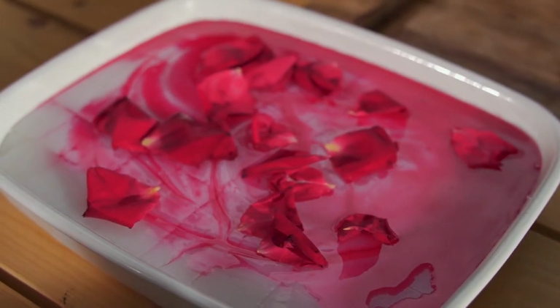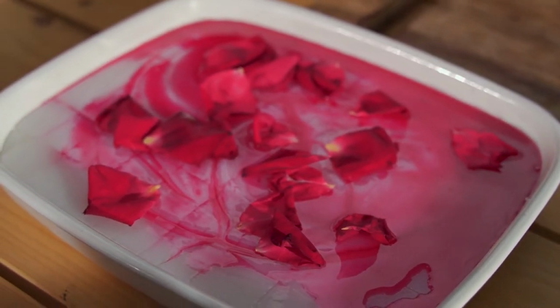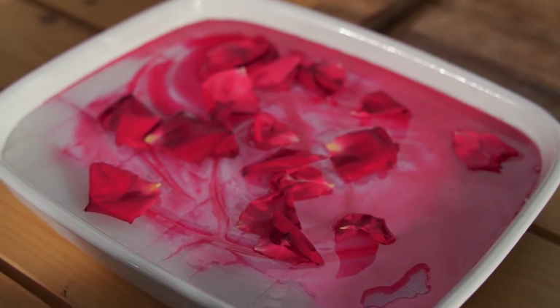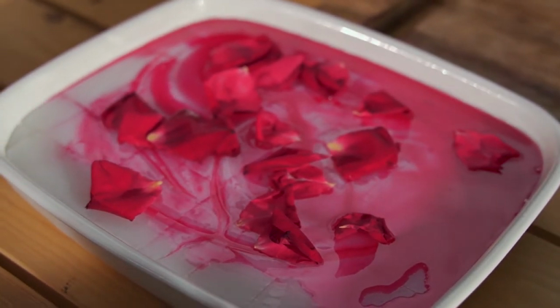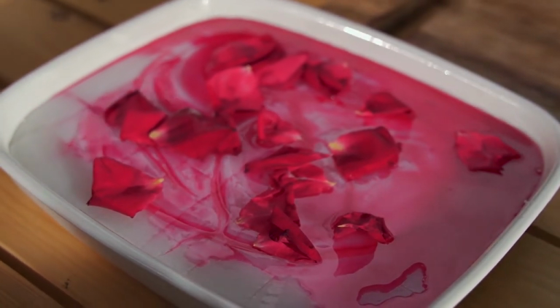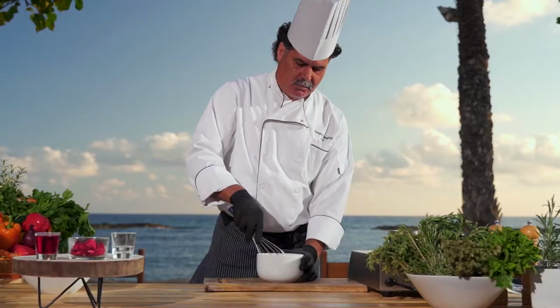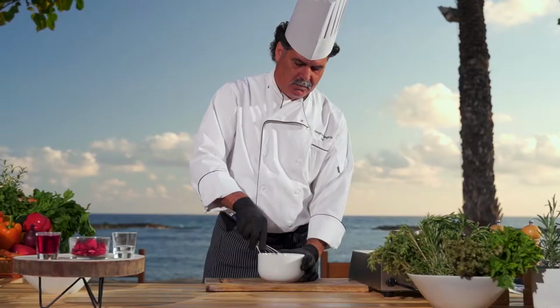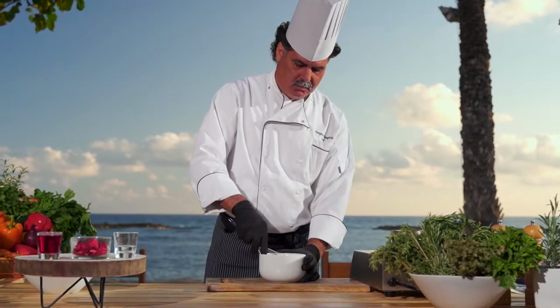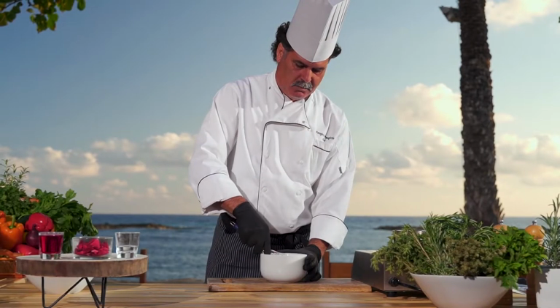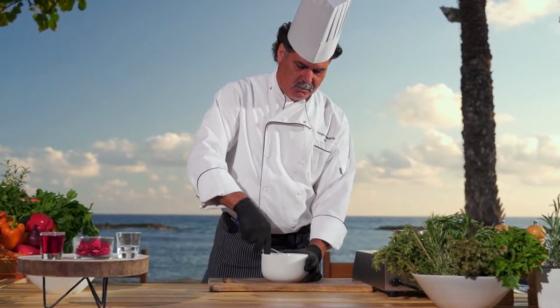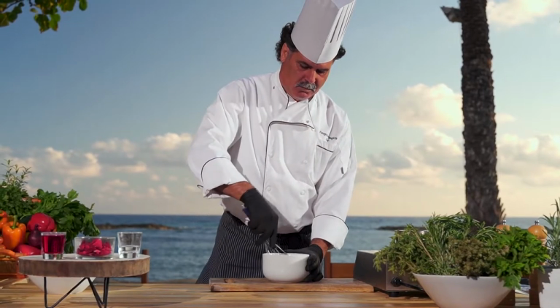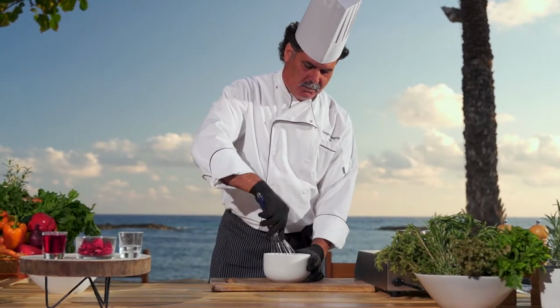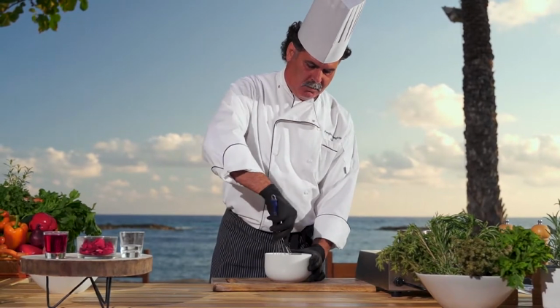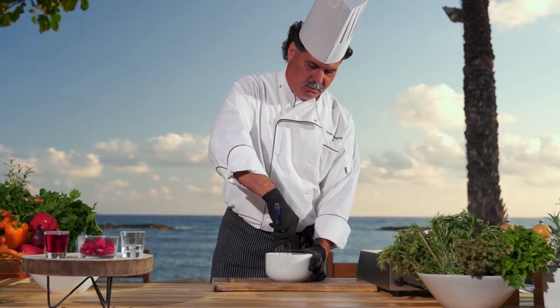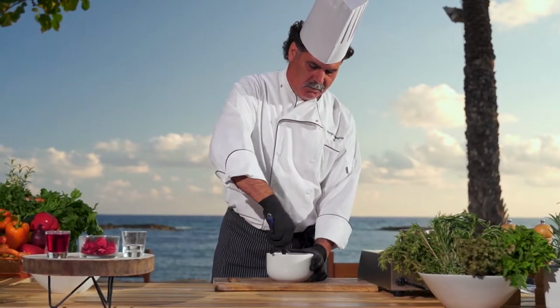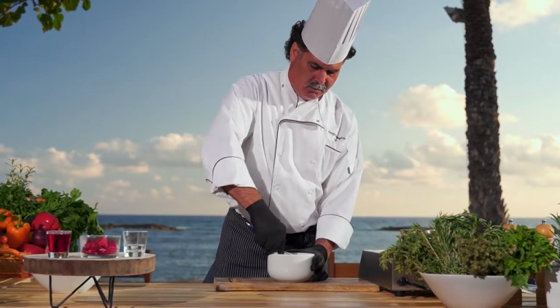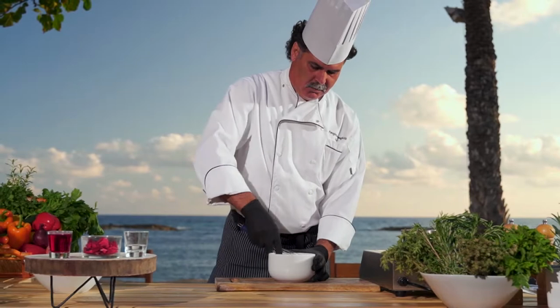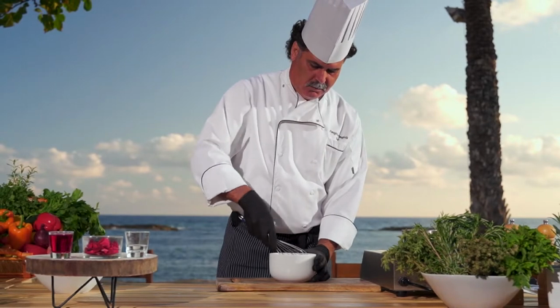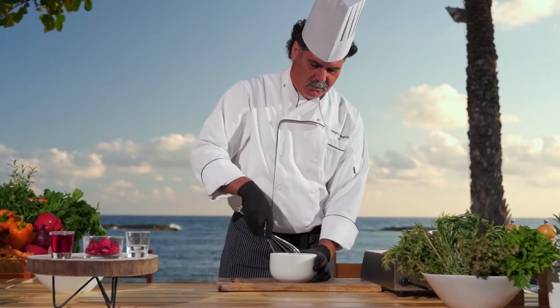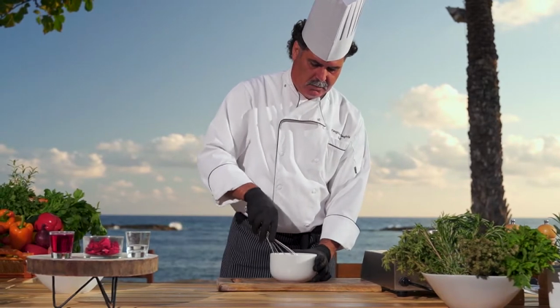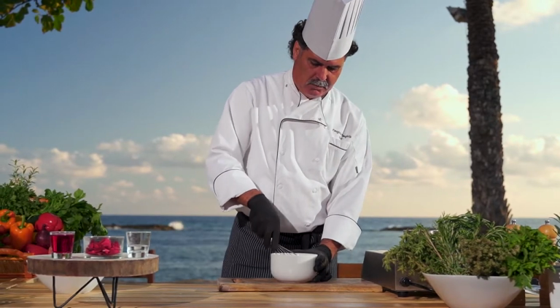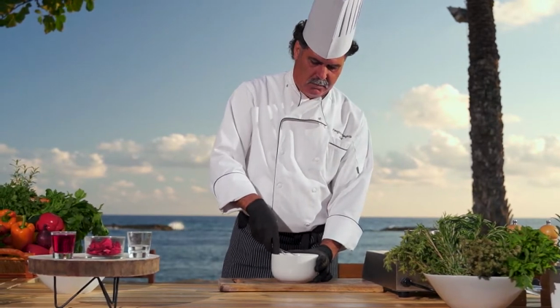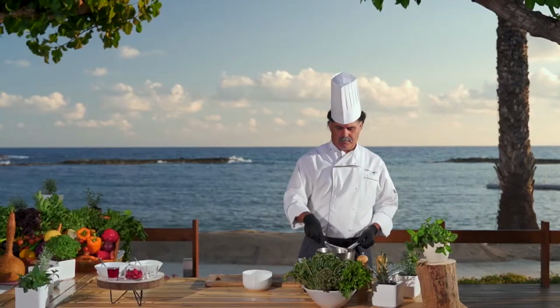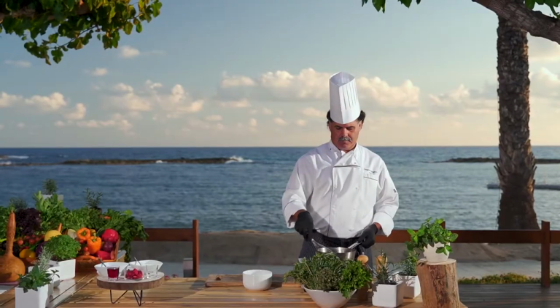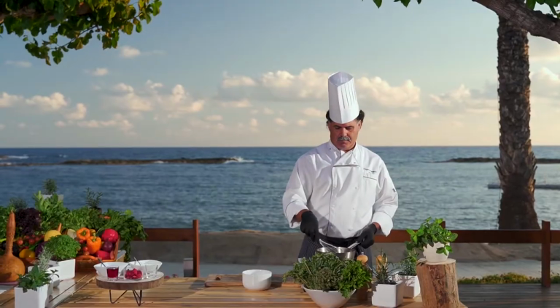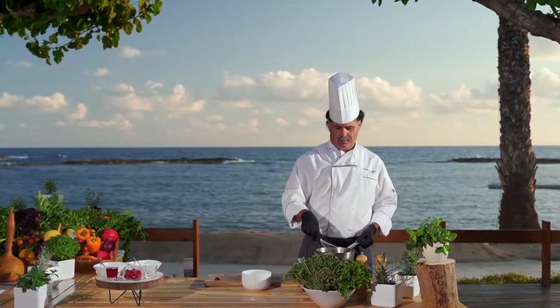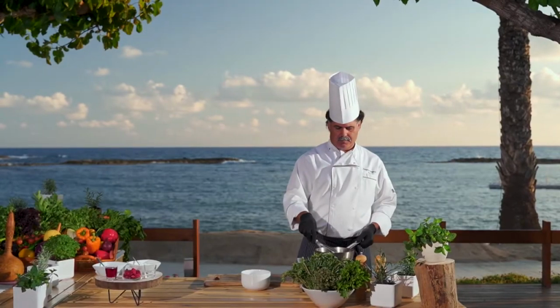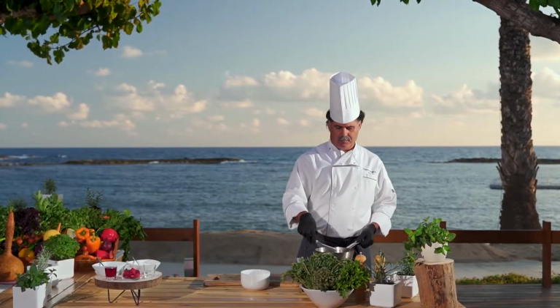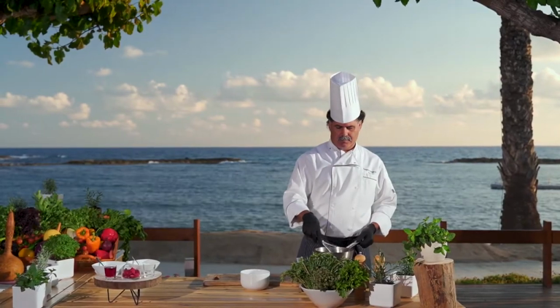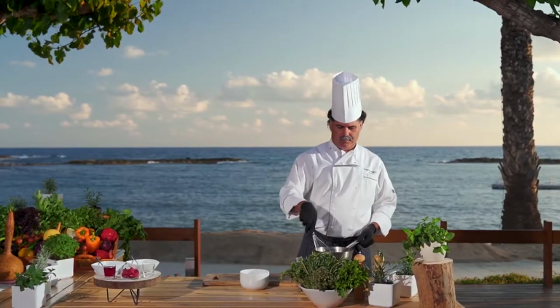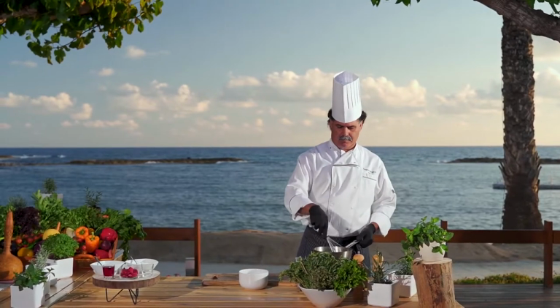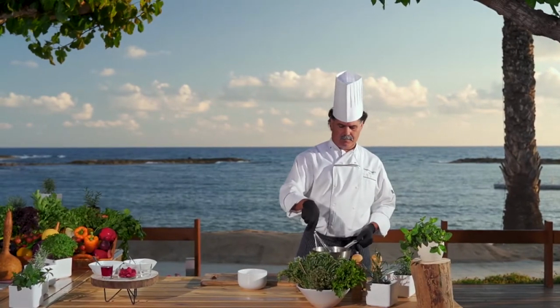Preparation time: 5 minutes. Cooking time: 10 minutes. Serves 2.